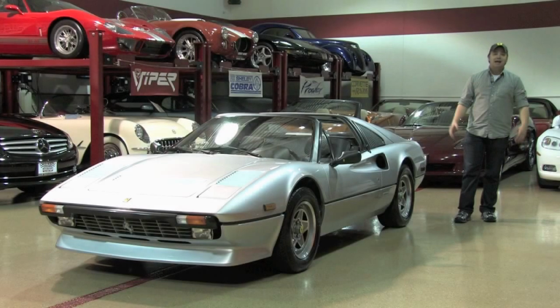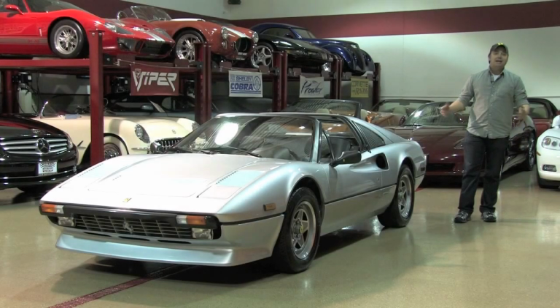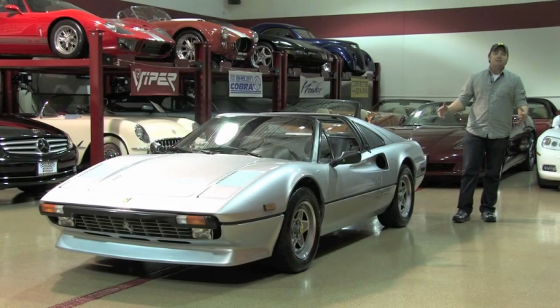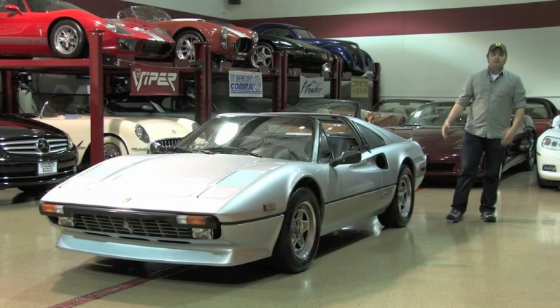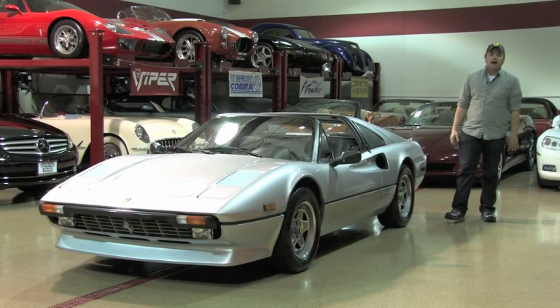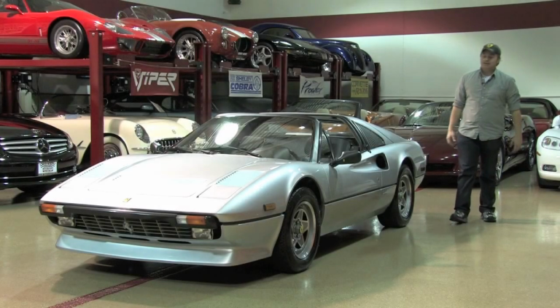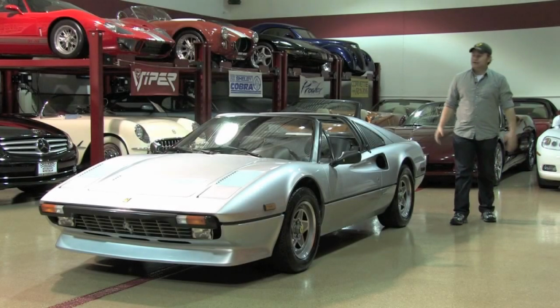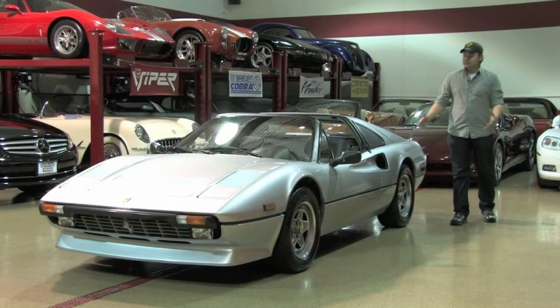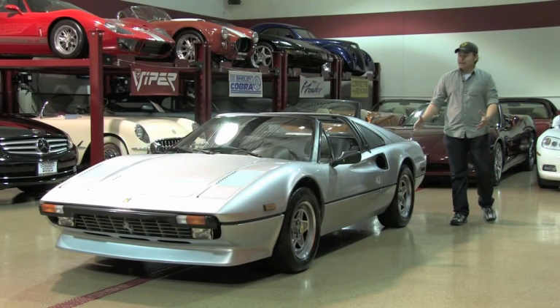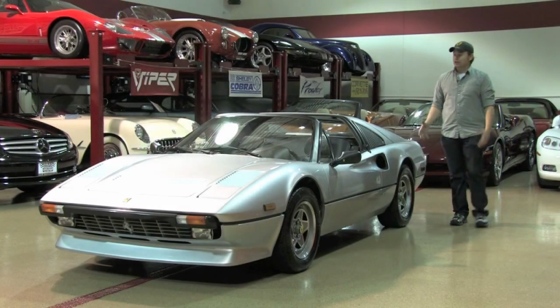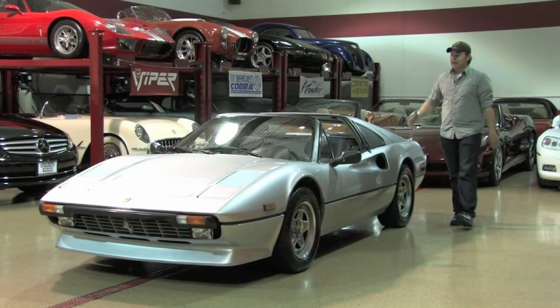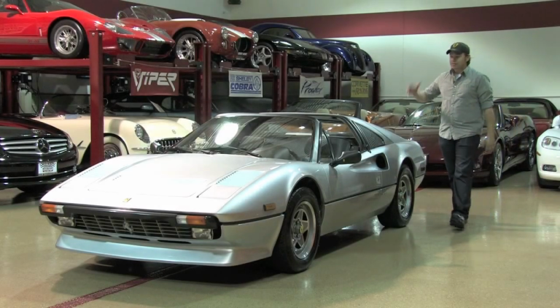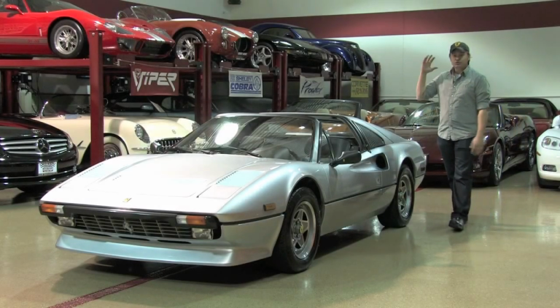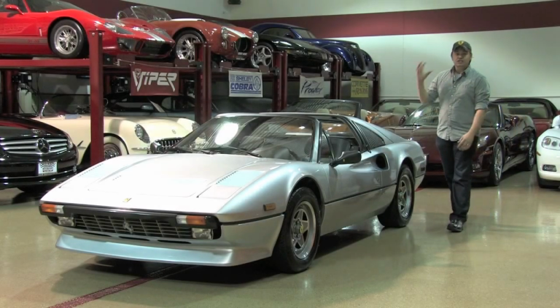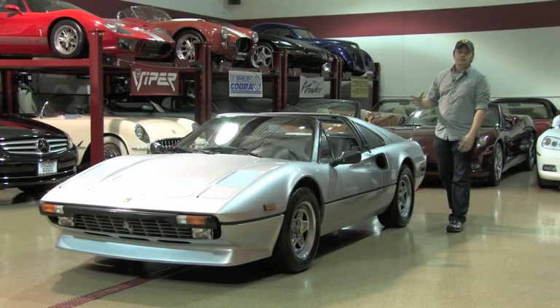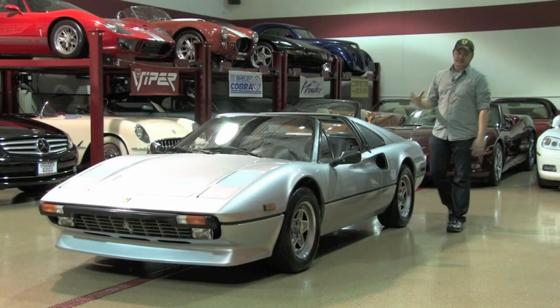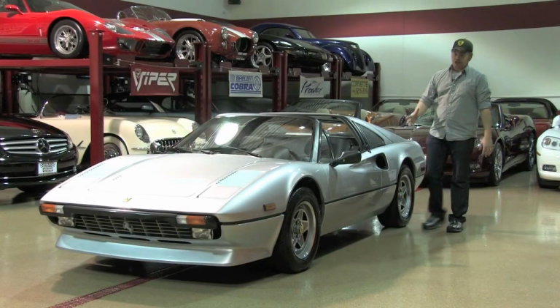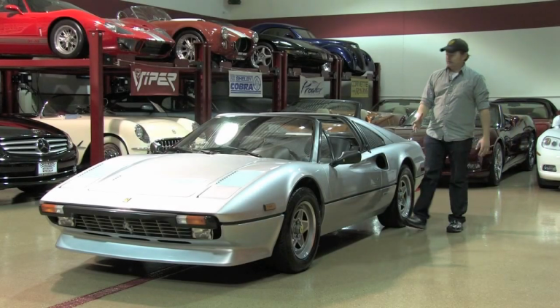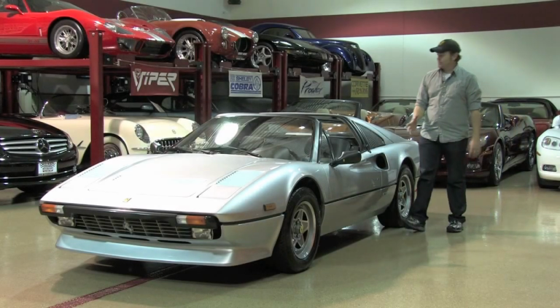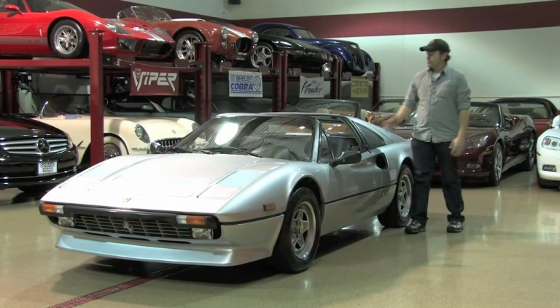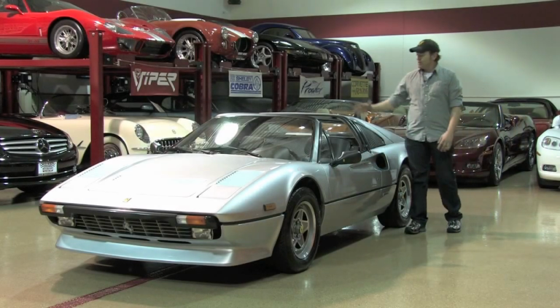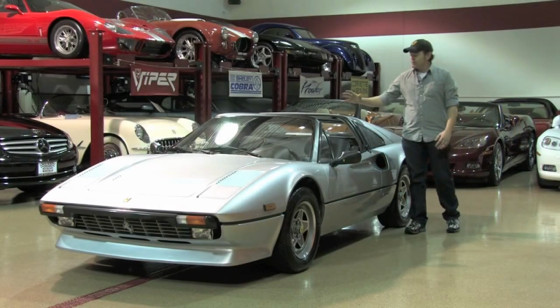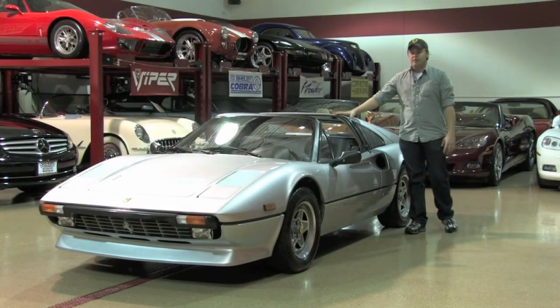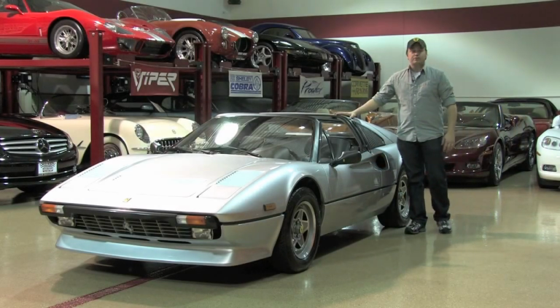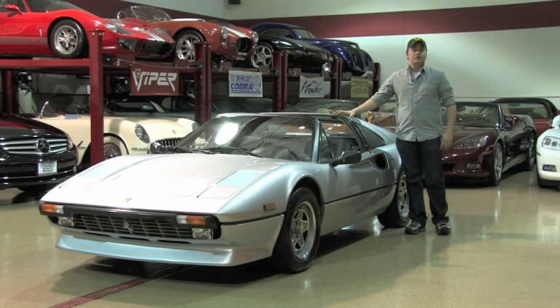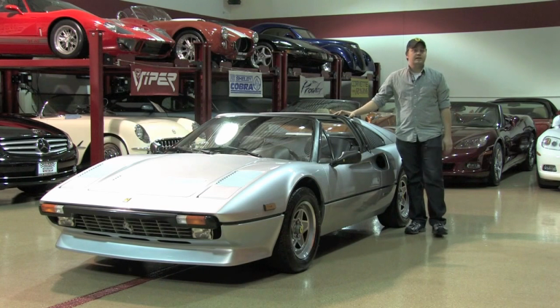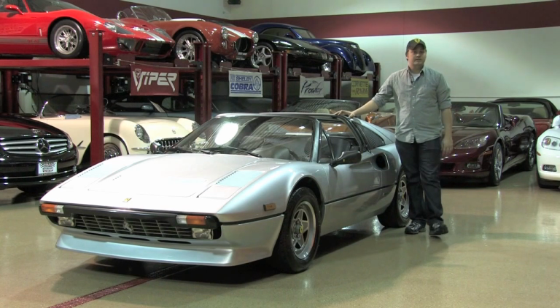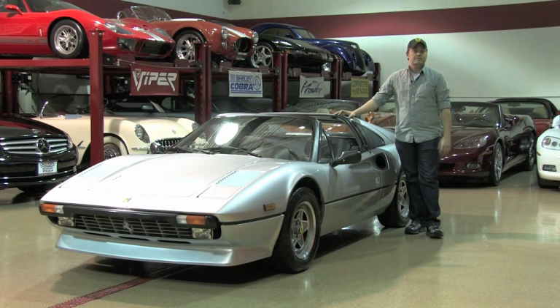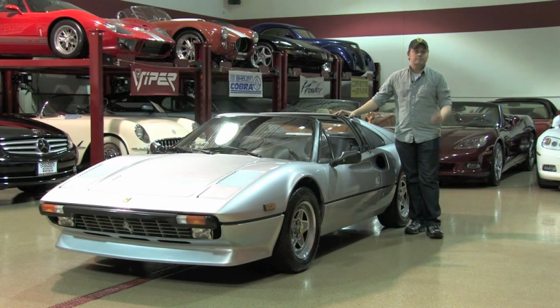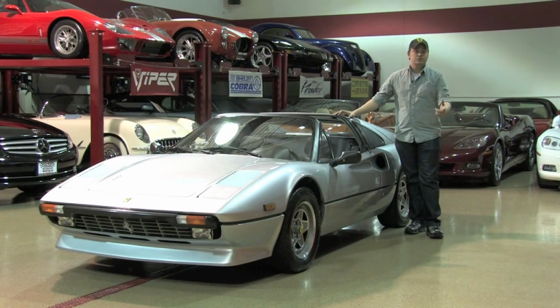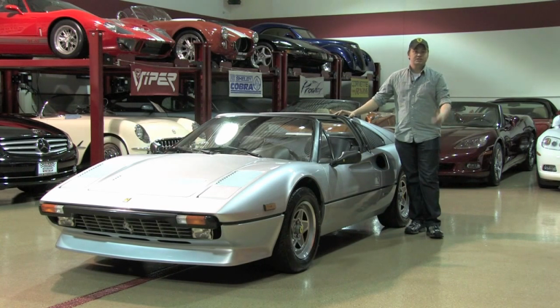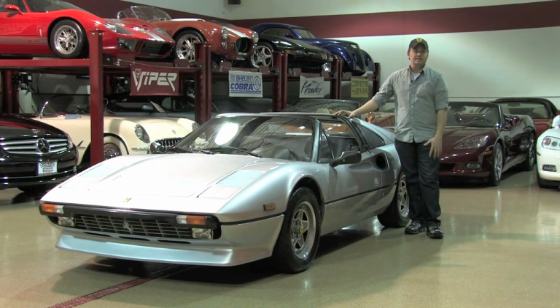Hey guys, welcome back. Today we're taking a look at a museum condition Ferrari 308 GTS.